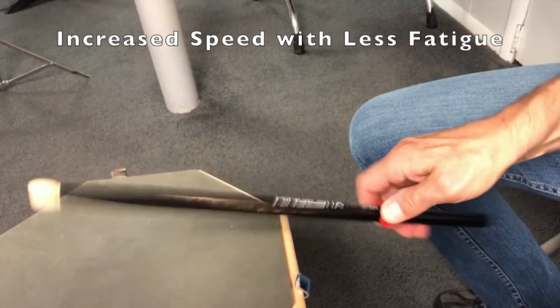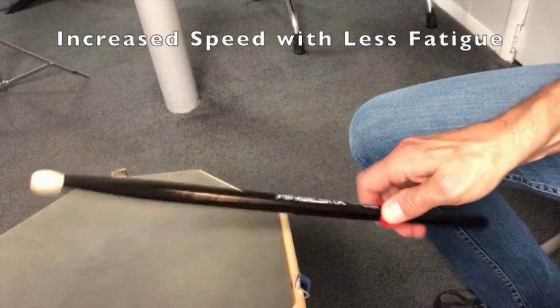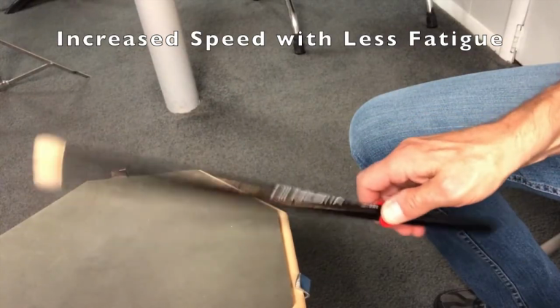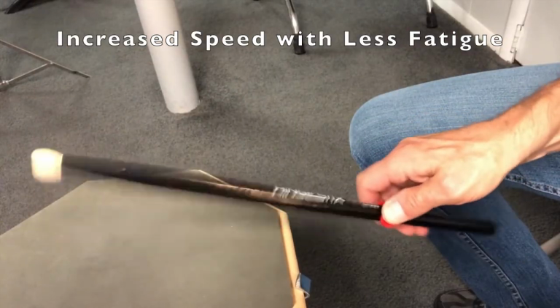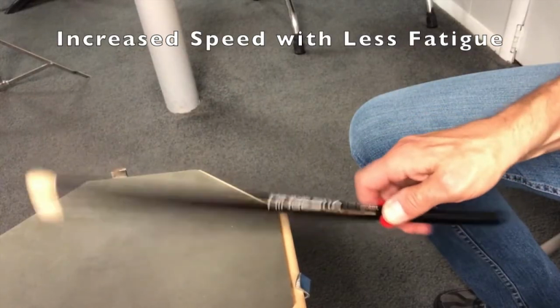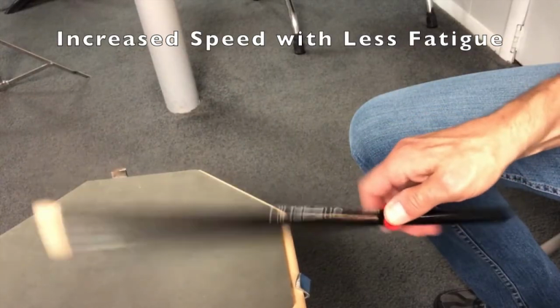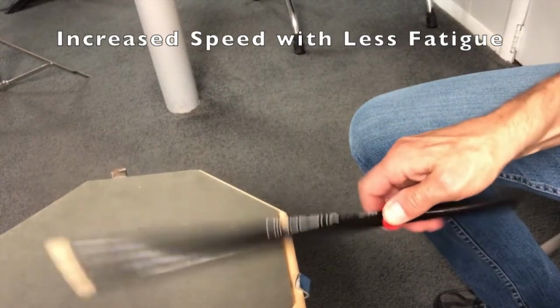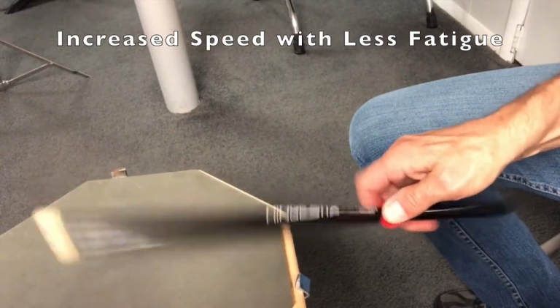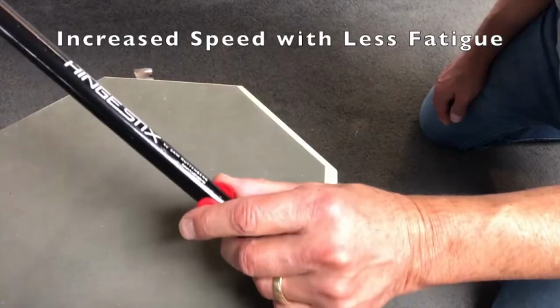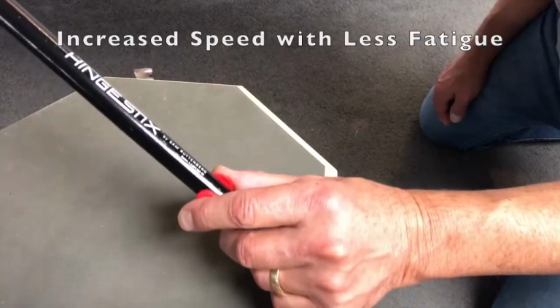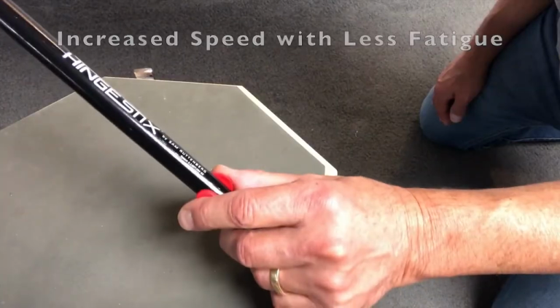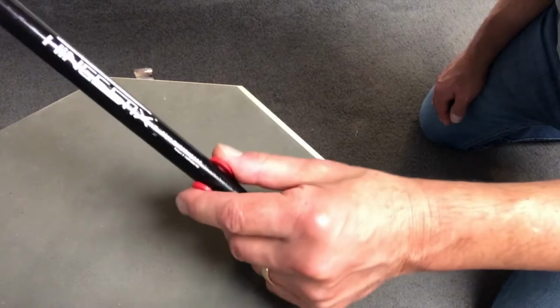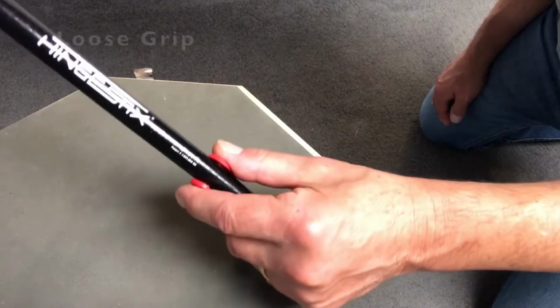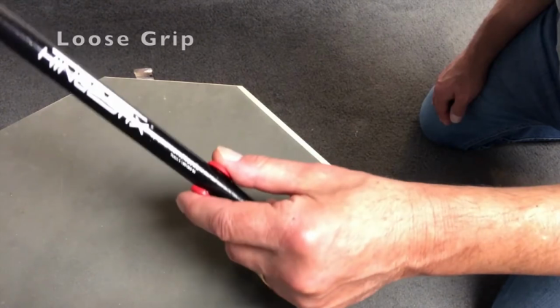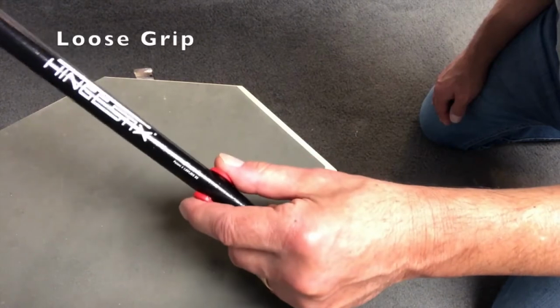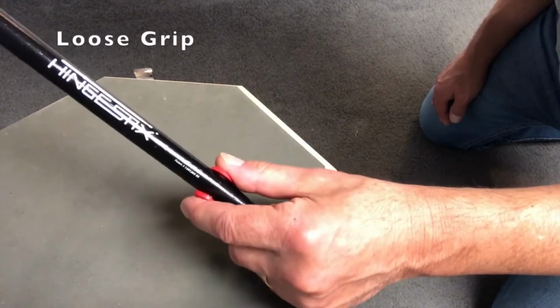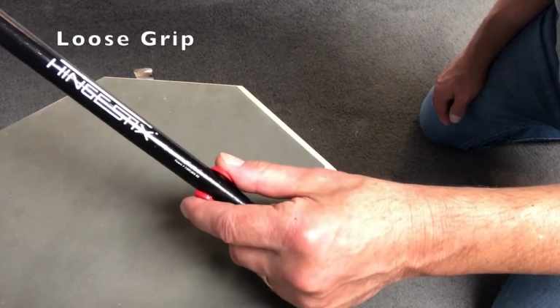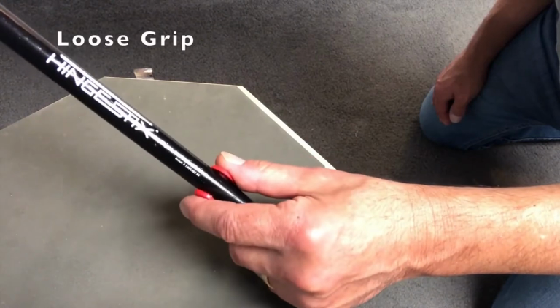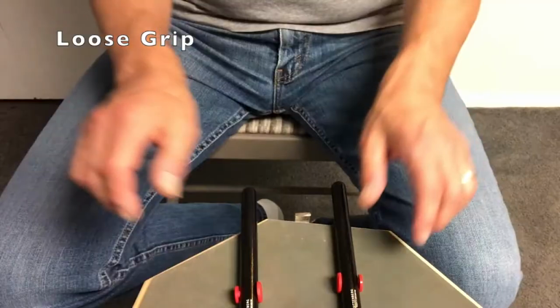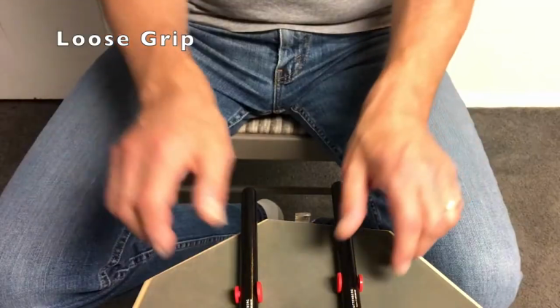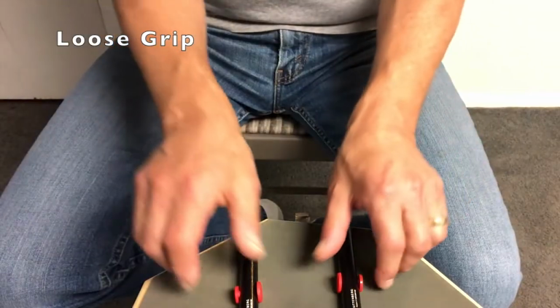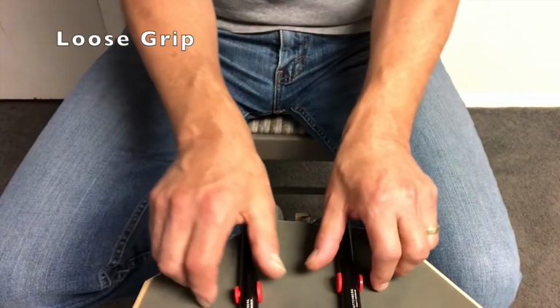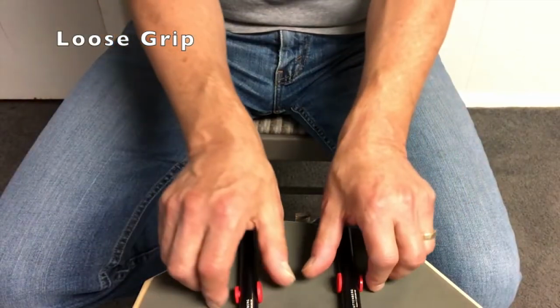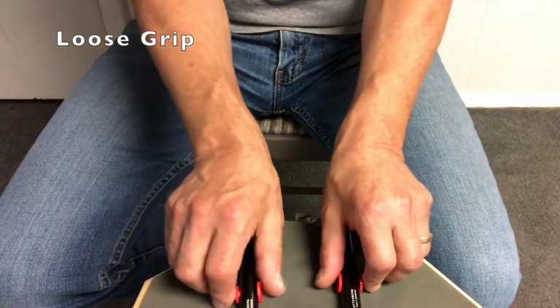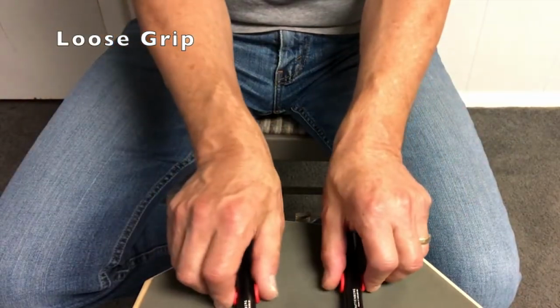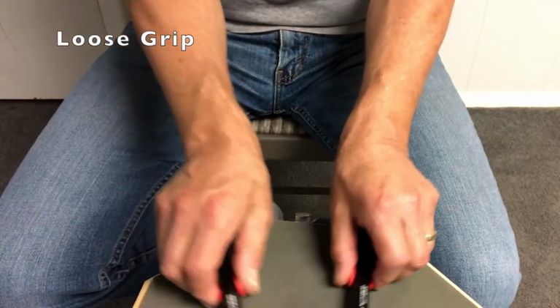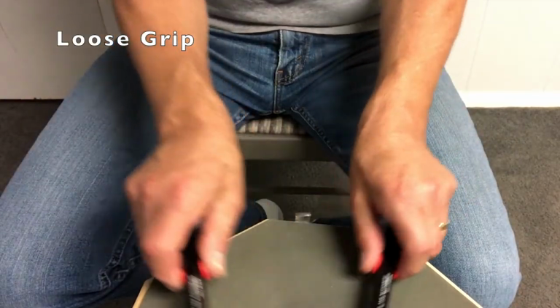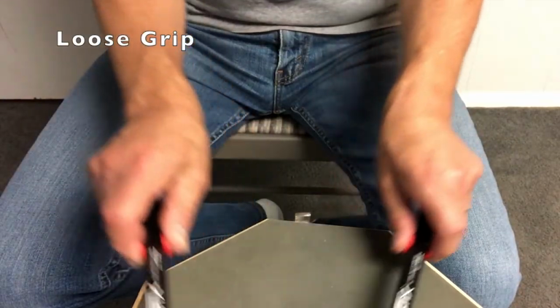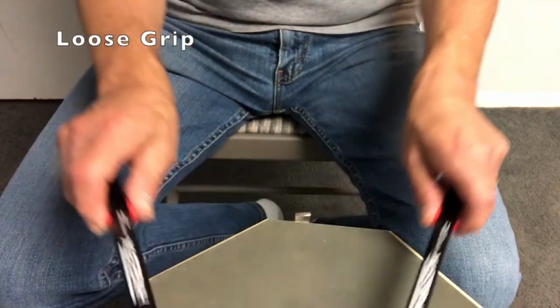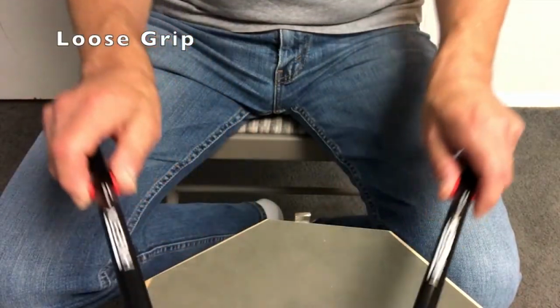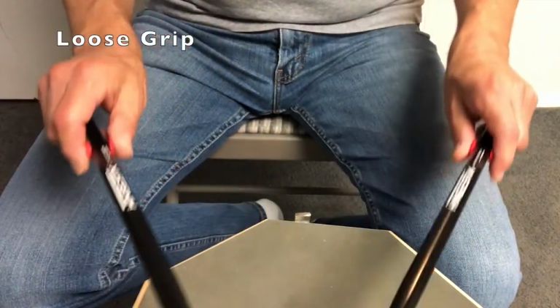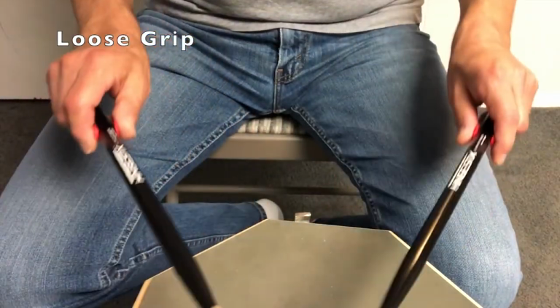Hingesticks simulate a loose grip so drummers can remember what they can feel when using their regular drumsticks.